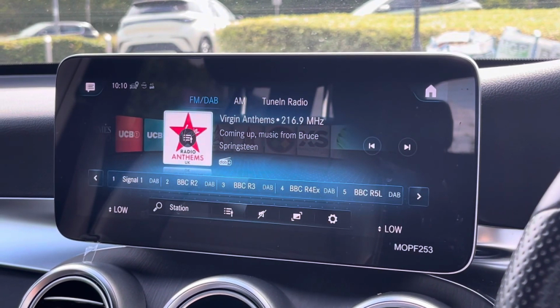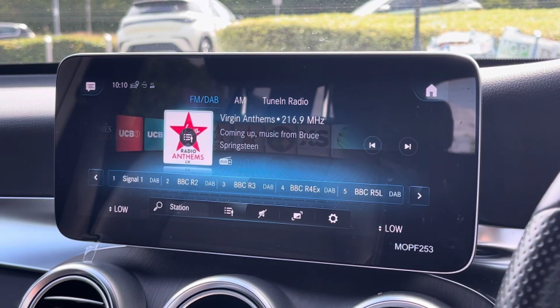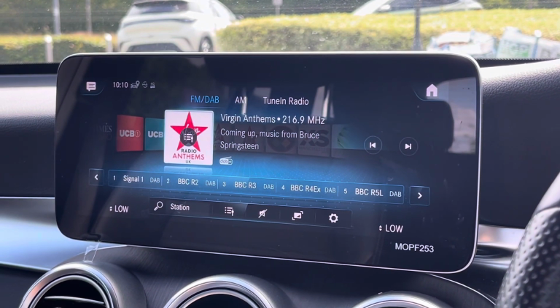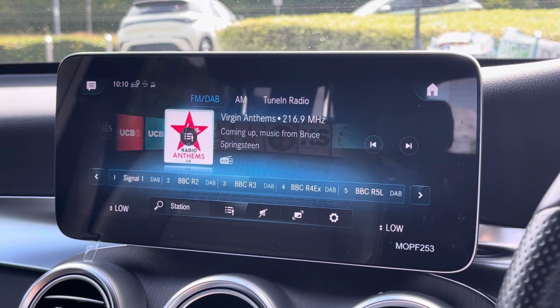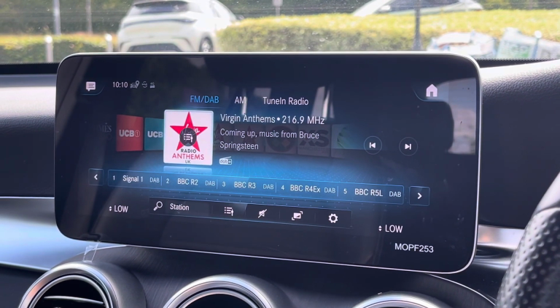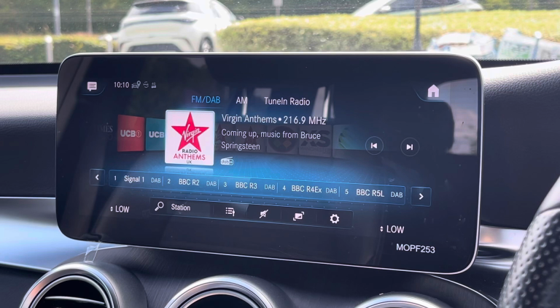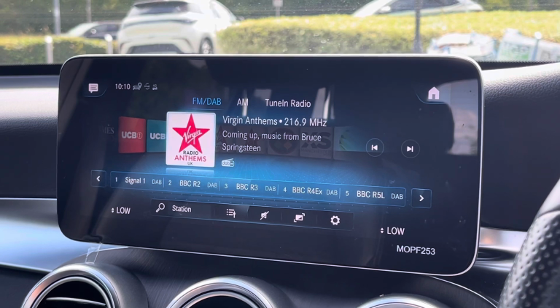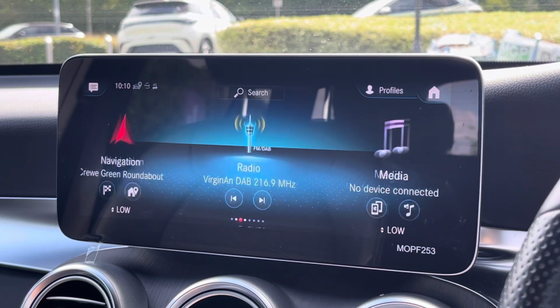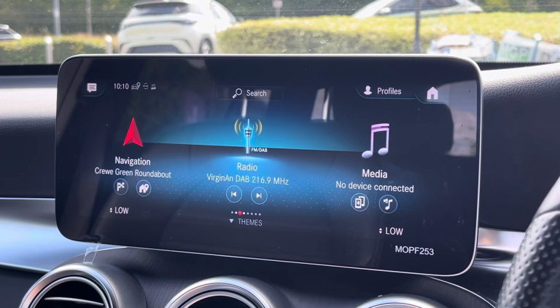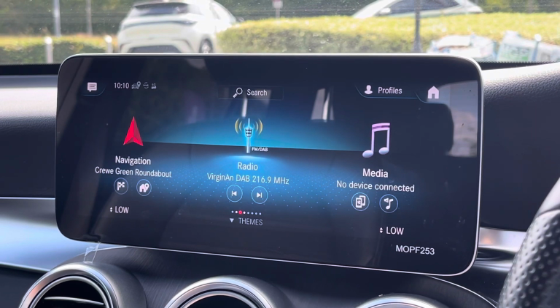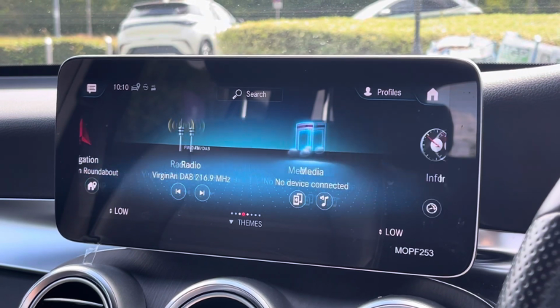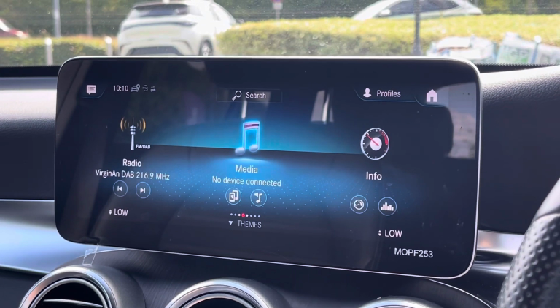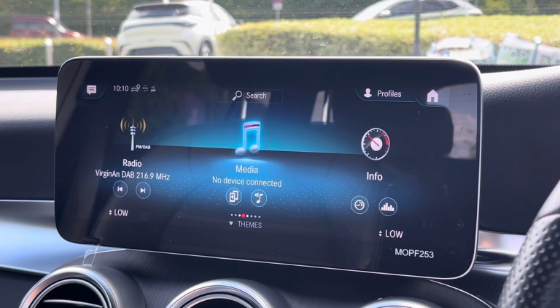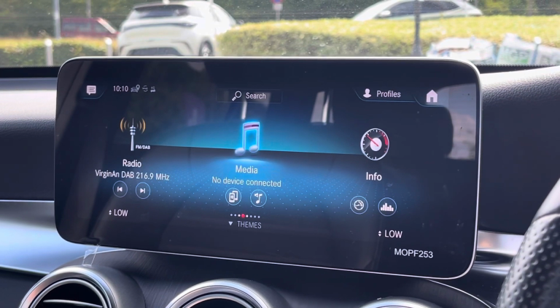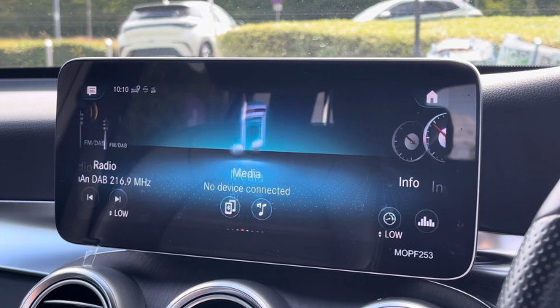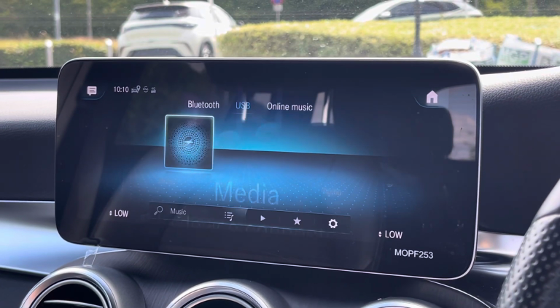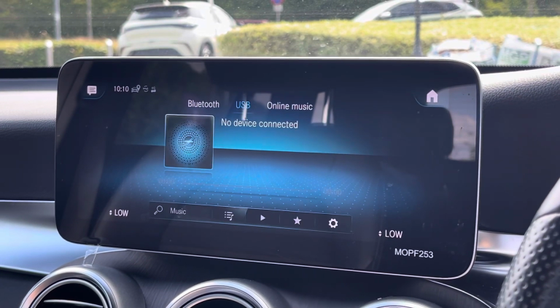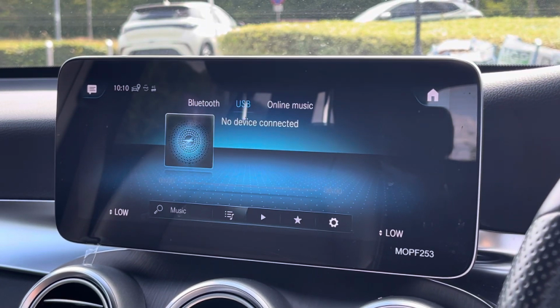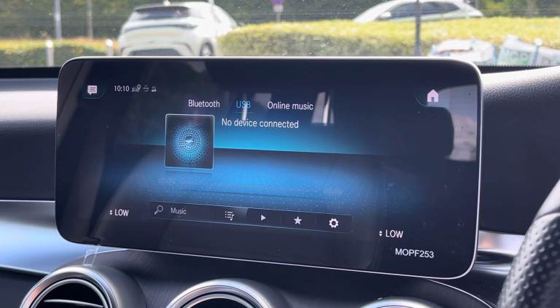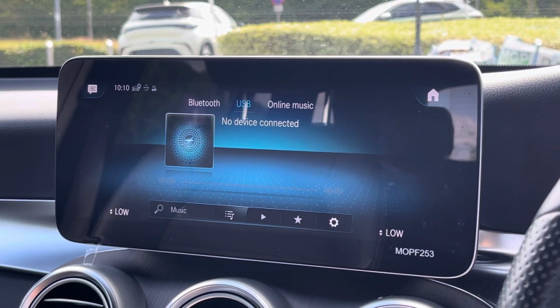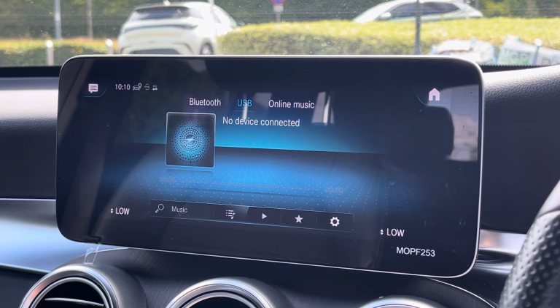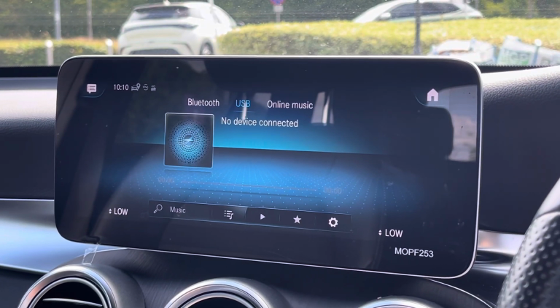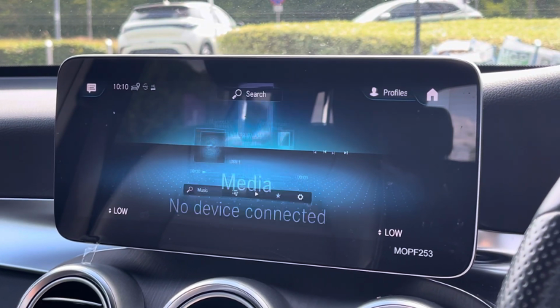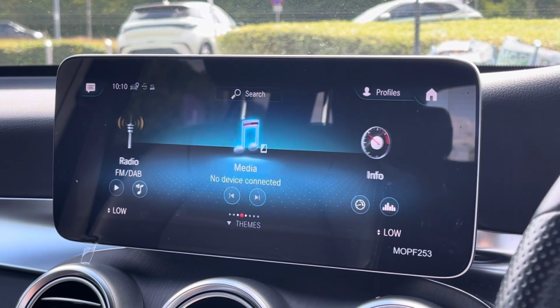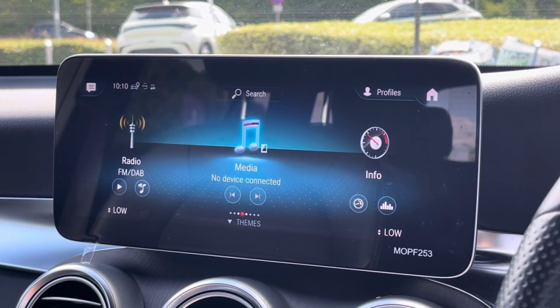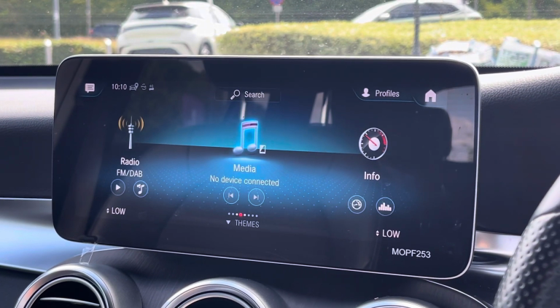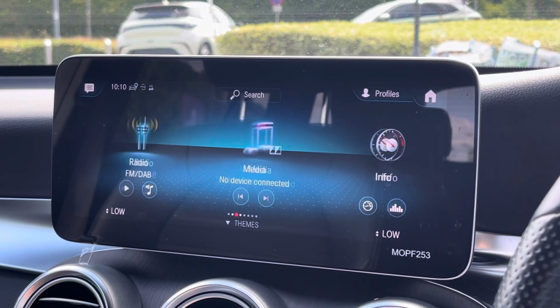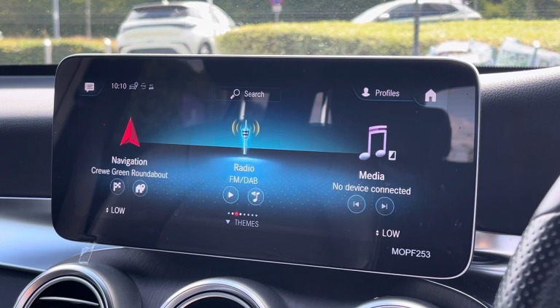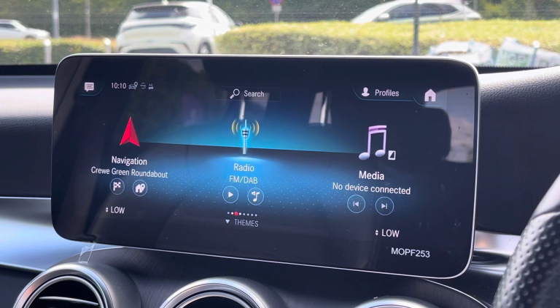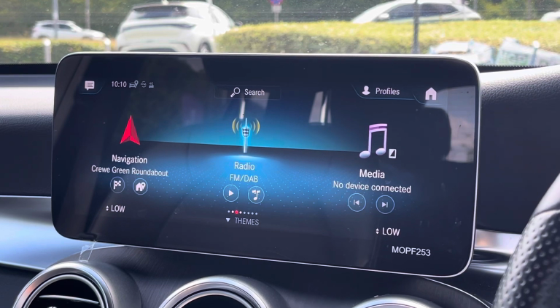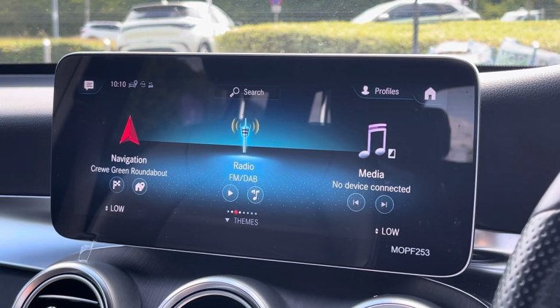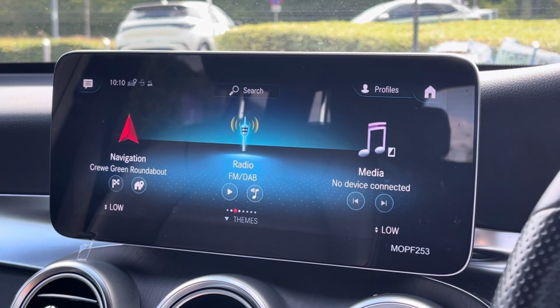Navigation gets you from A to B very safely even on unknown roads, and you've also got access to DAB, FM and AM radio. For those music fans, via the media that's where you connect your own phone and play your own music taste through there.